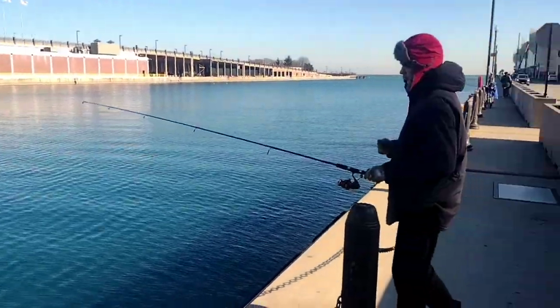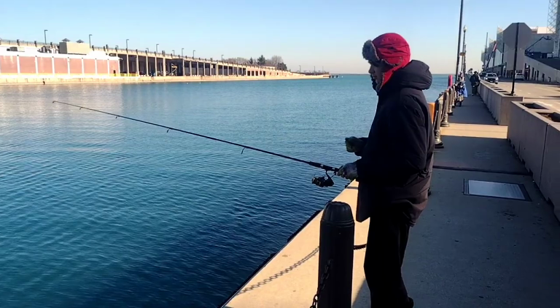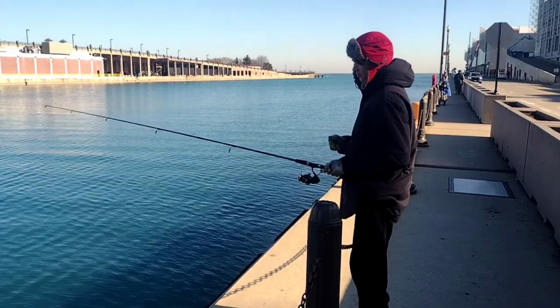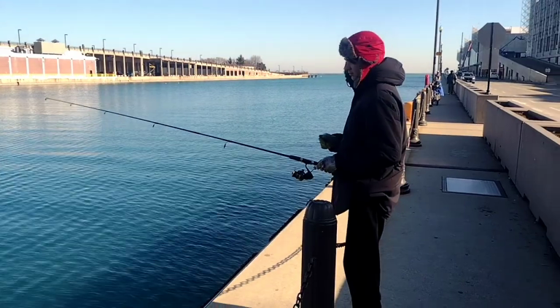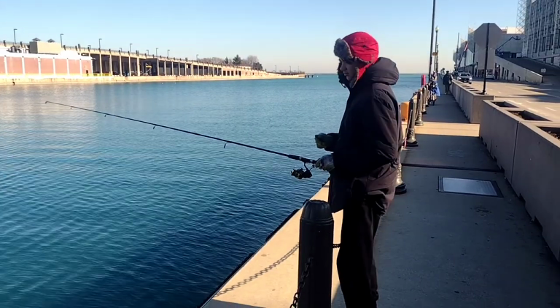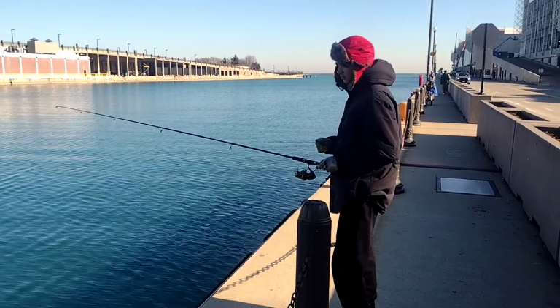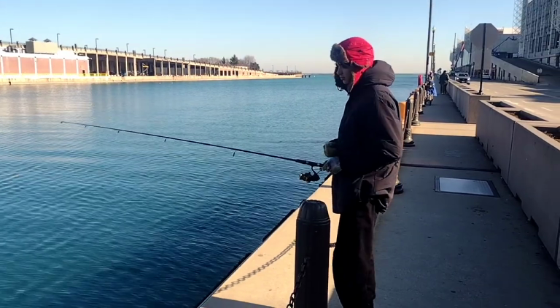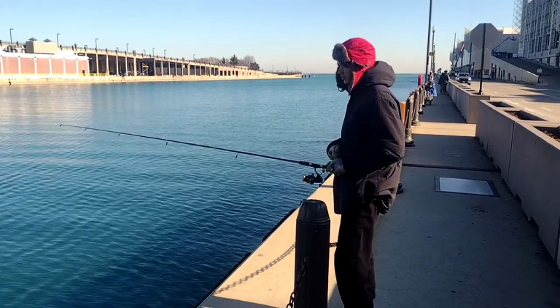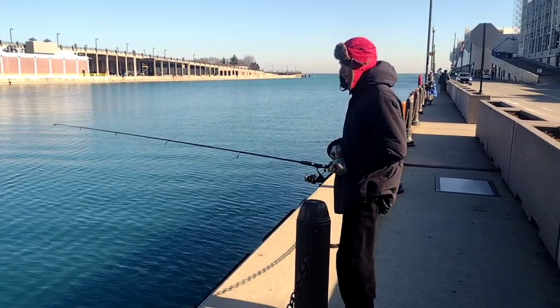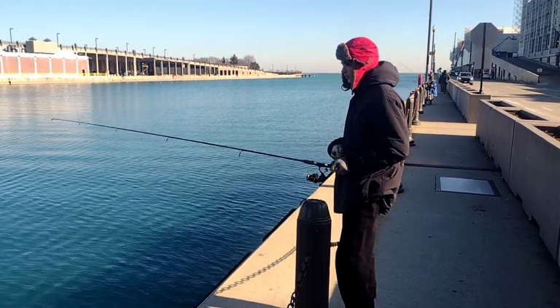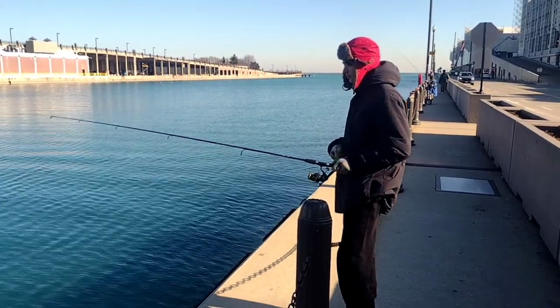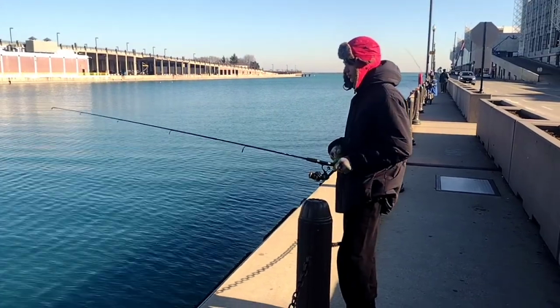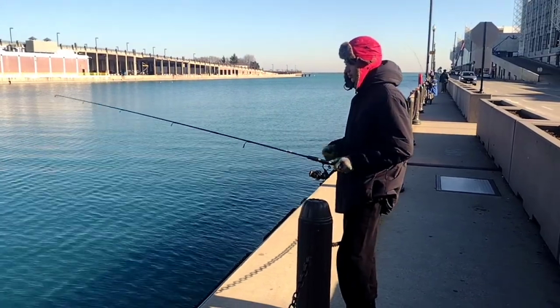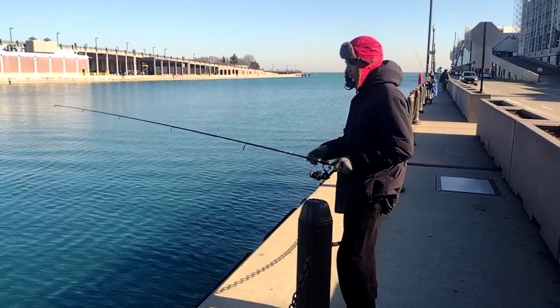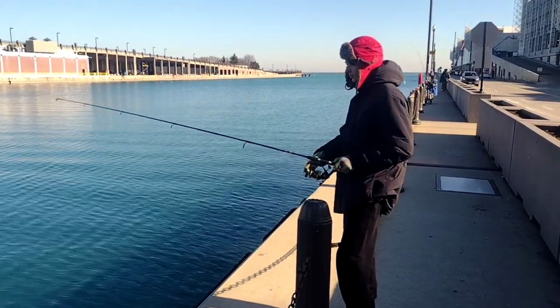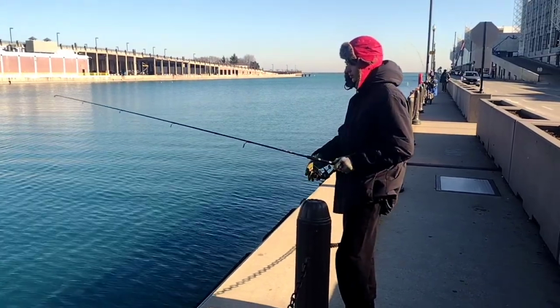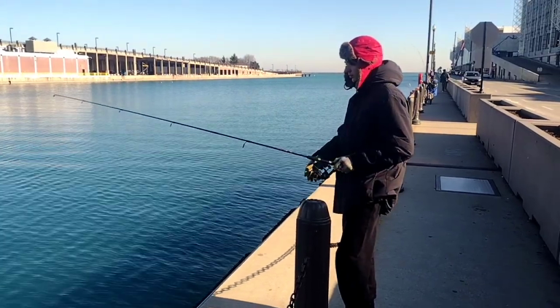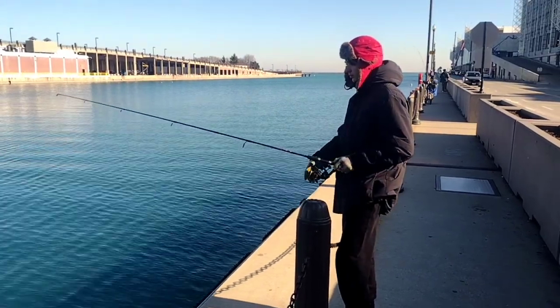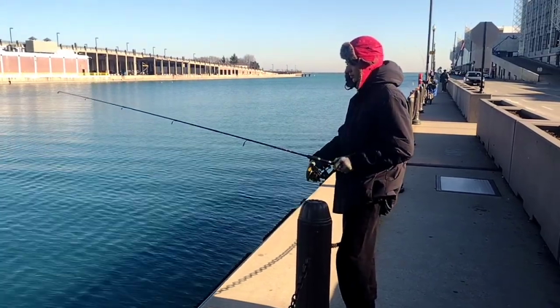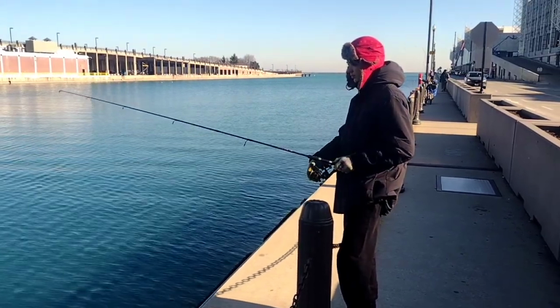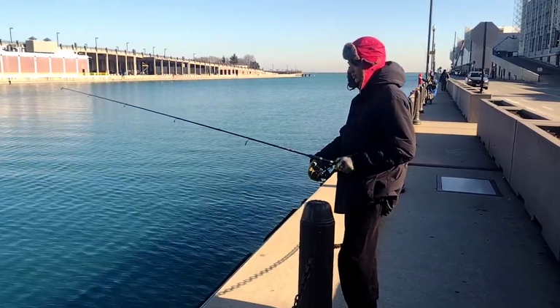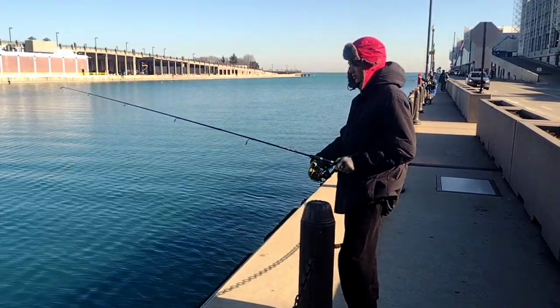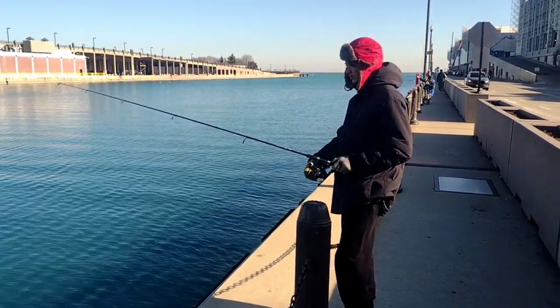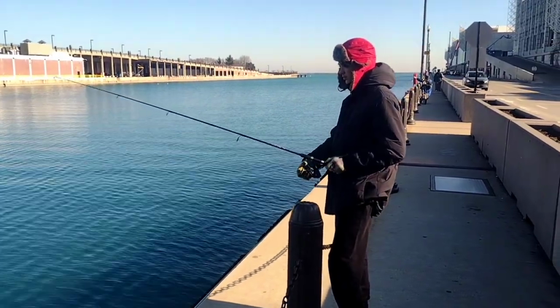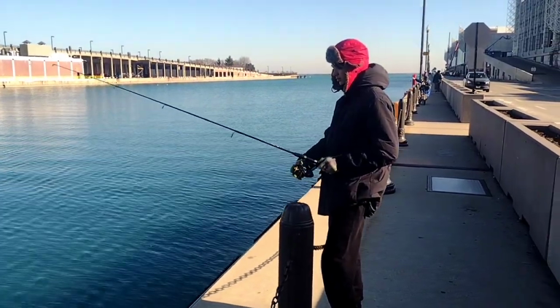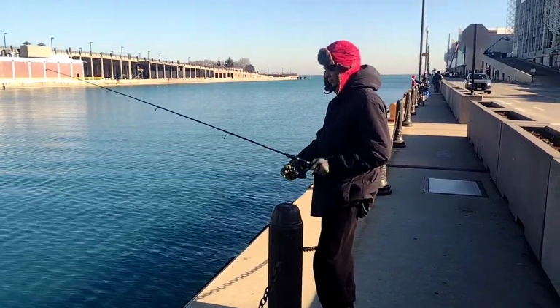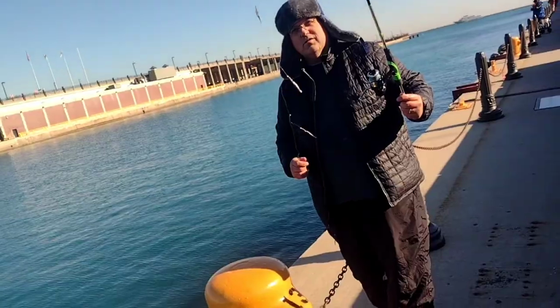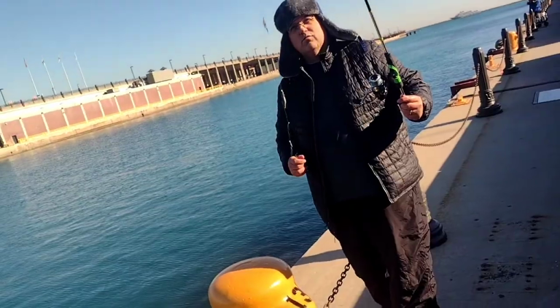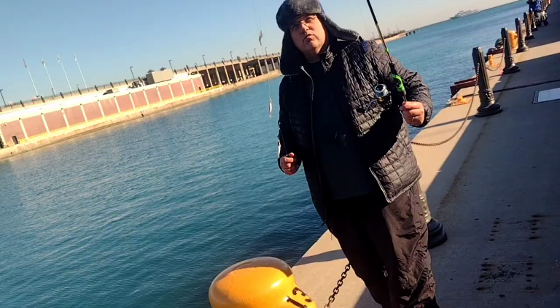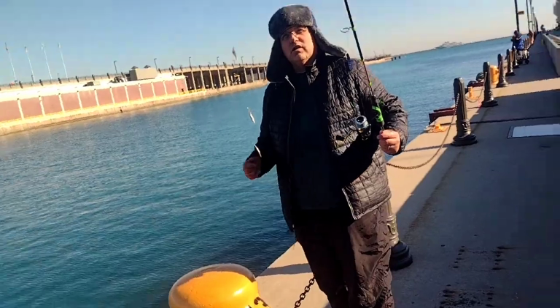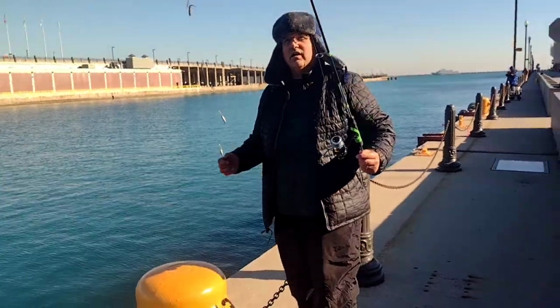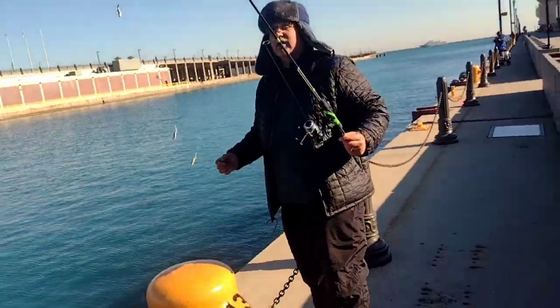What can I say, Andrew really wanted a rock and roll intro because I guess that's what you're supposed to do in fishing videos.